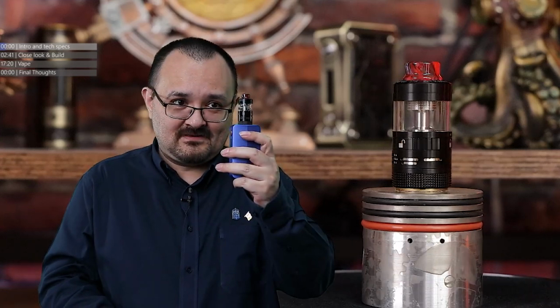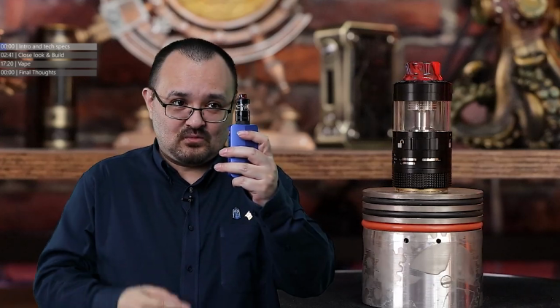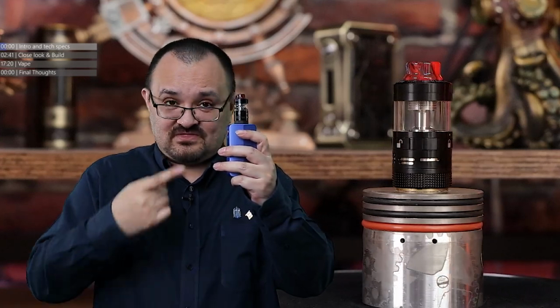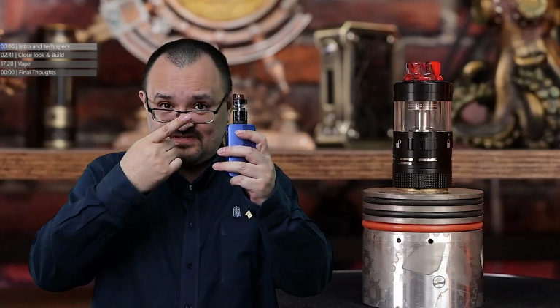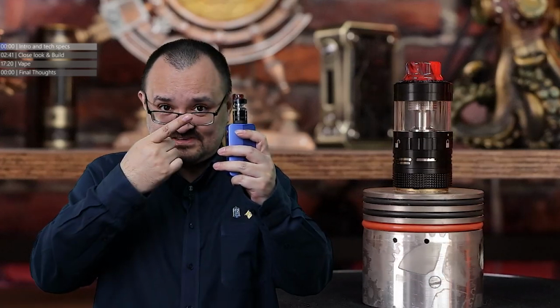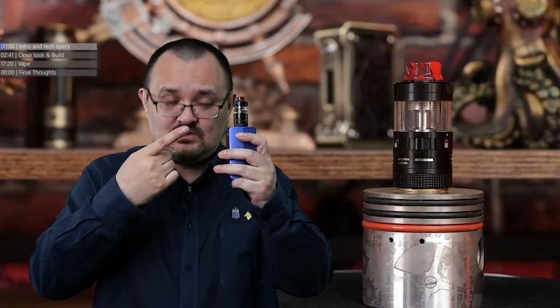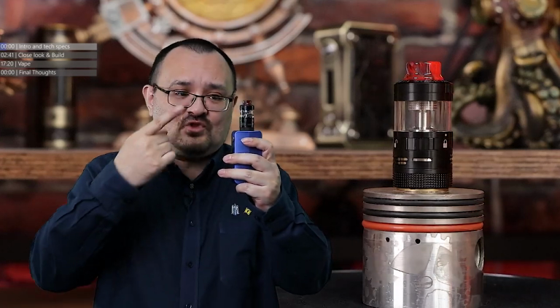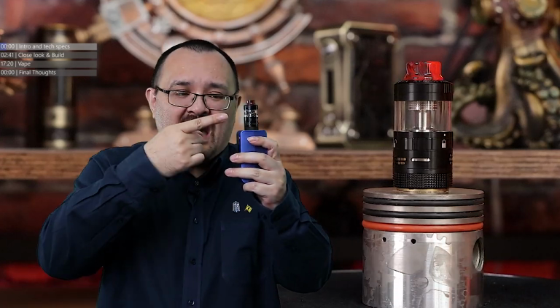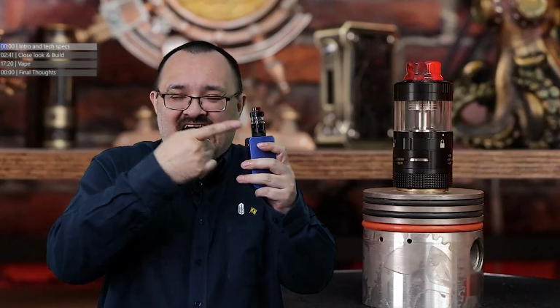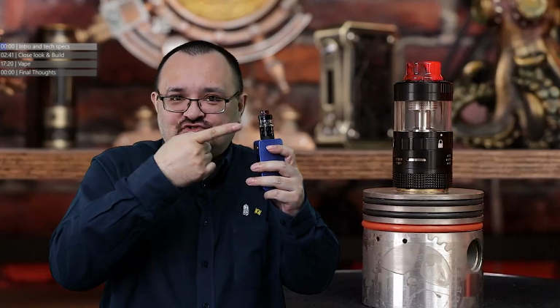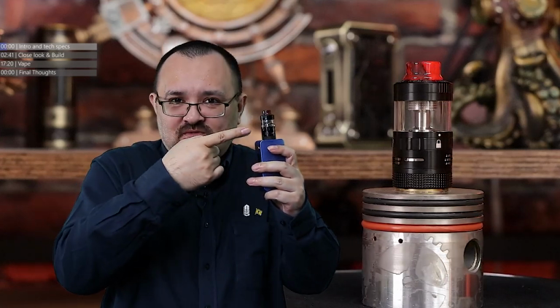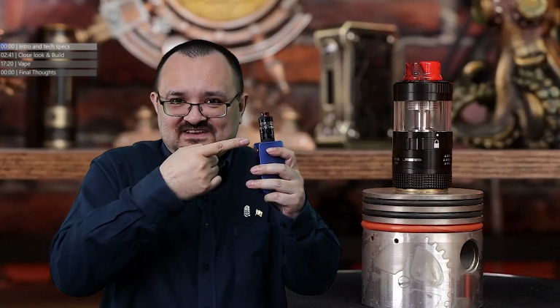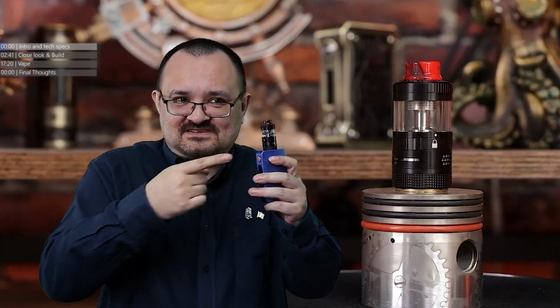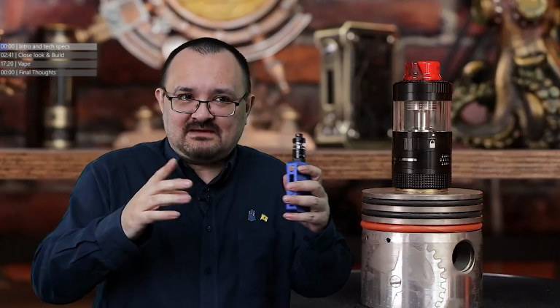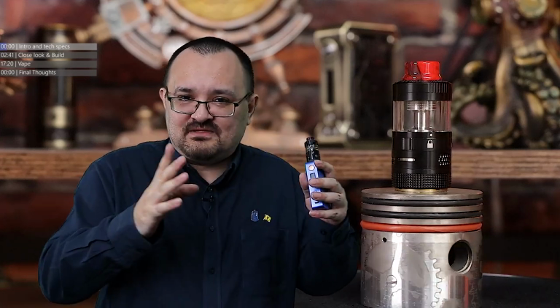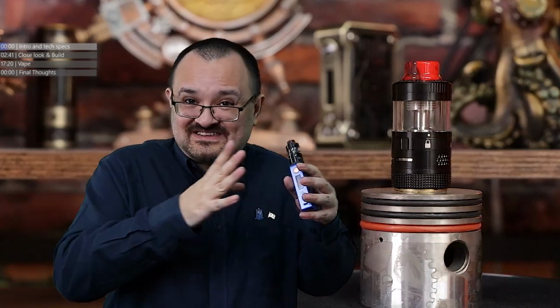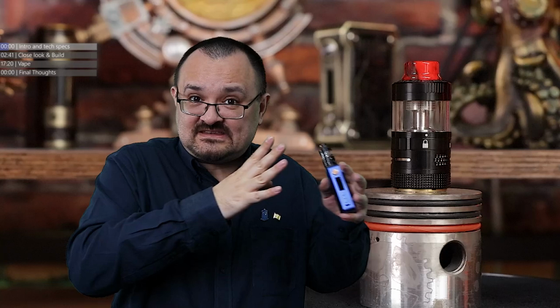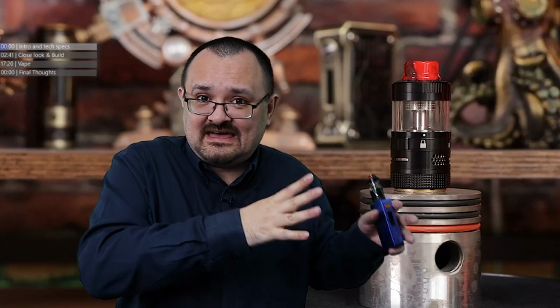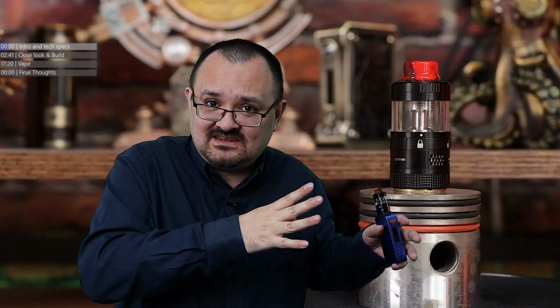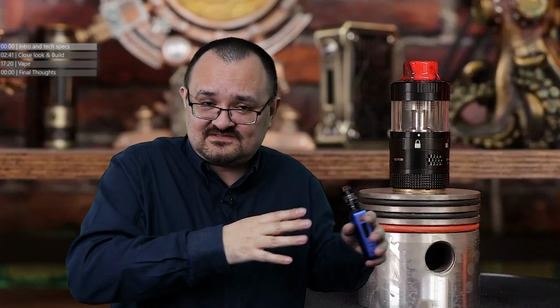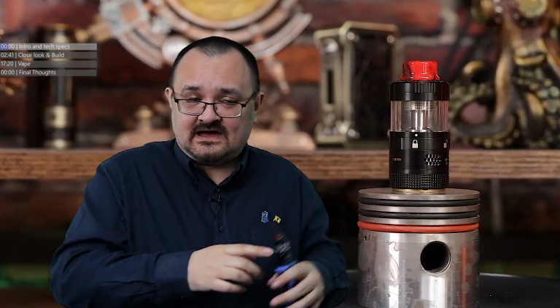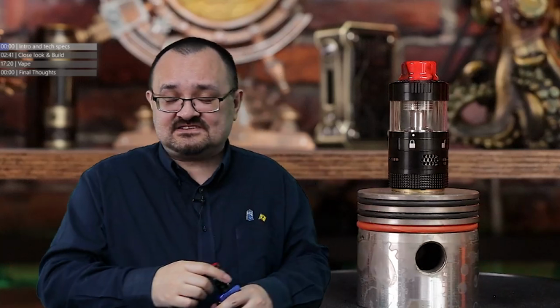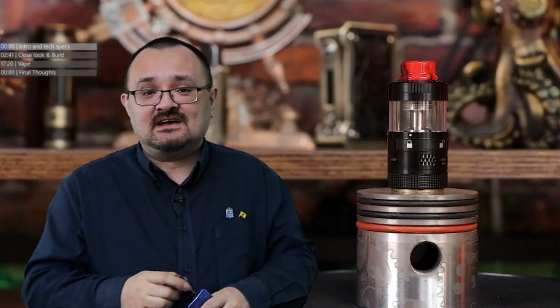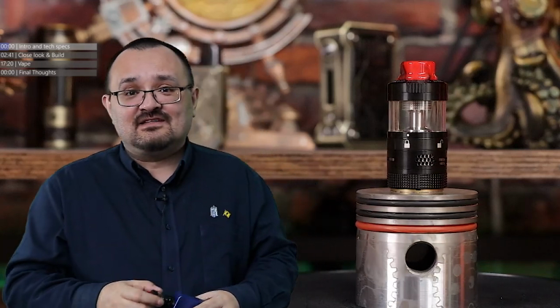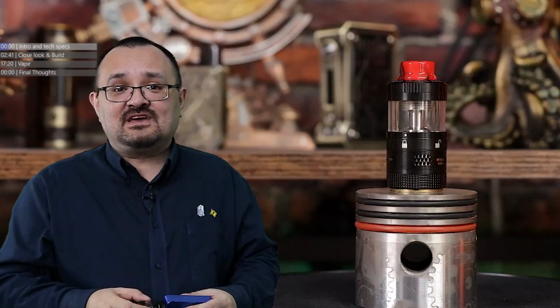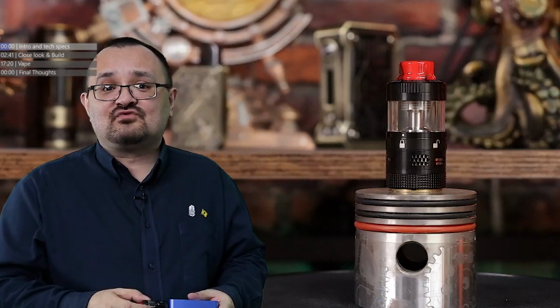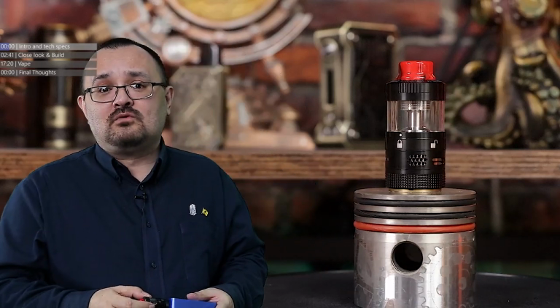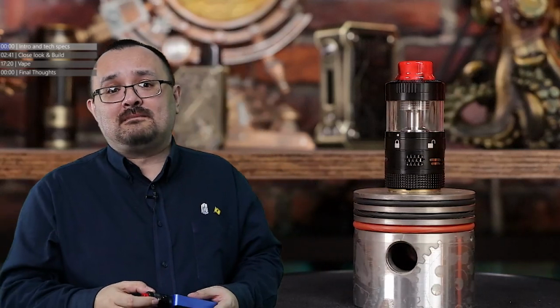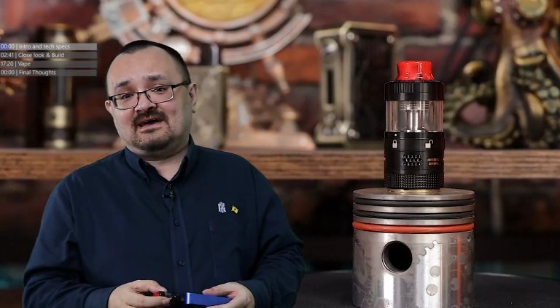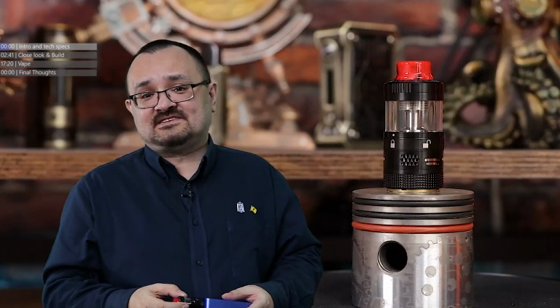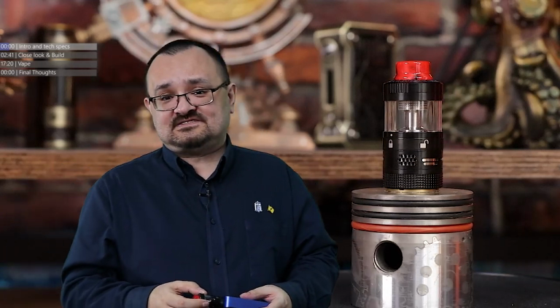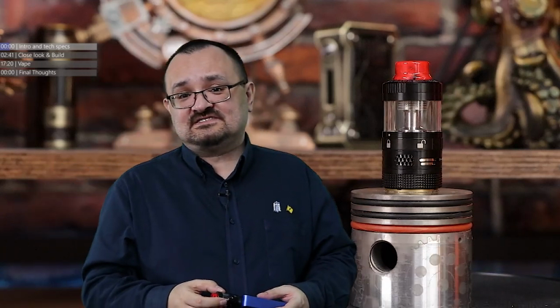With this — well, not this actual tank, but this line of tanks — the Aromamizer series.